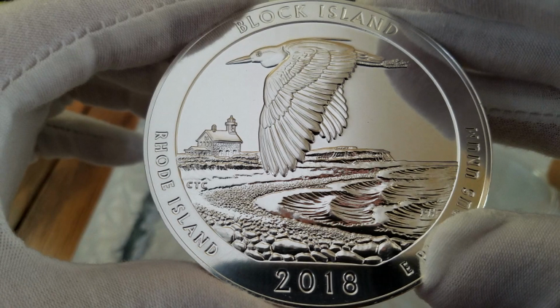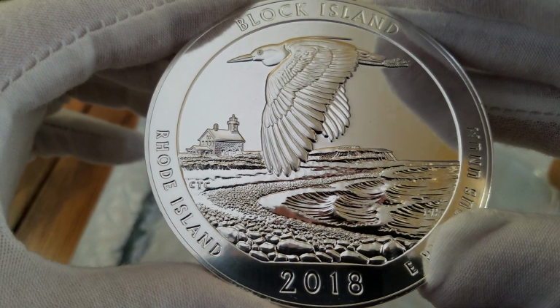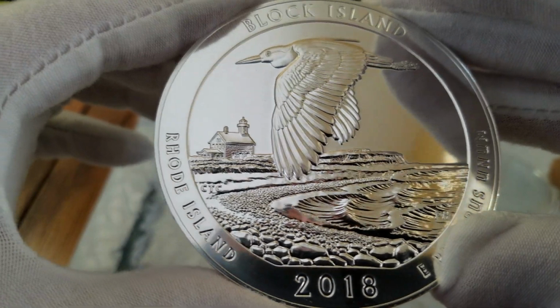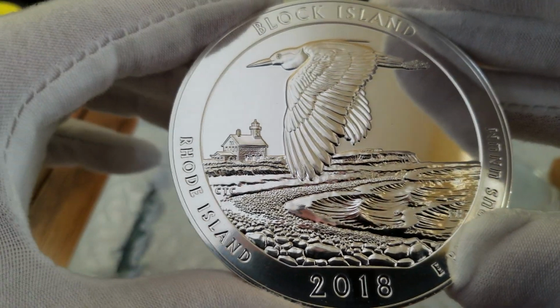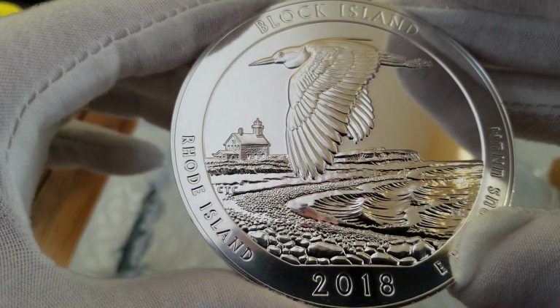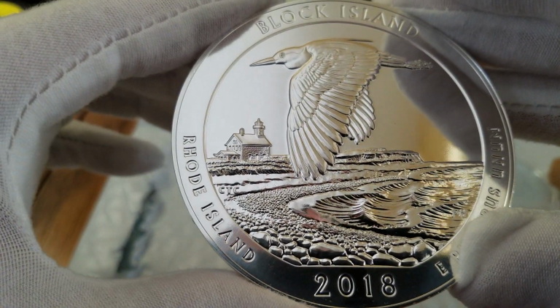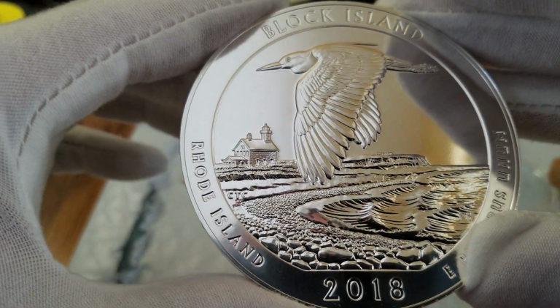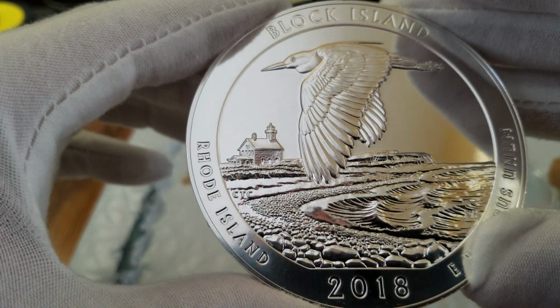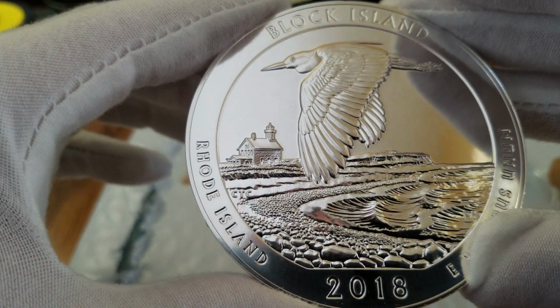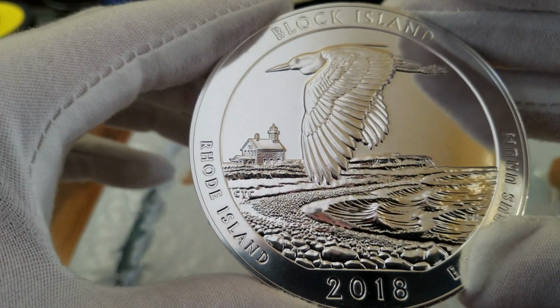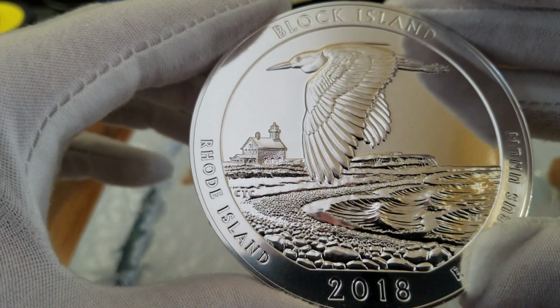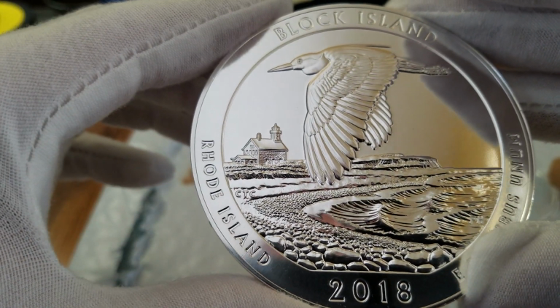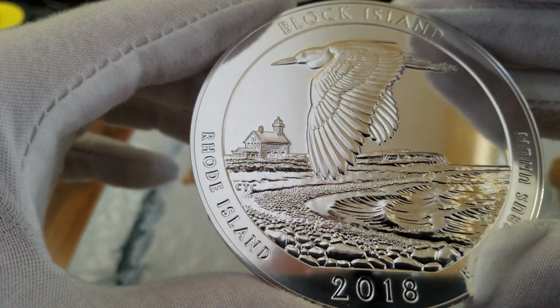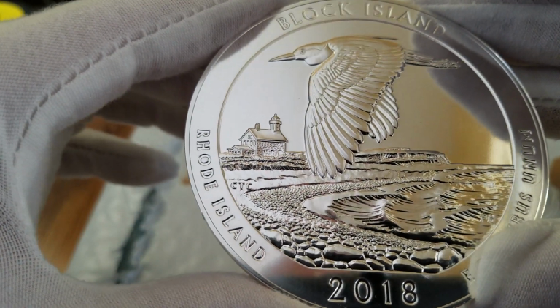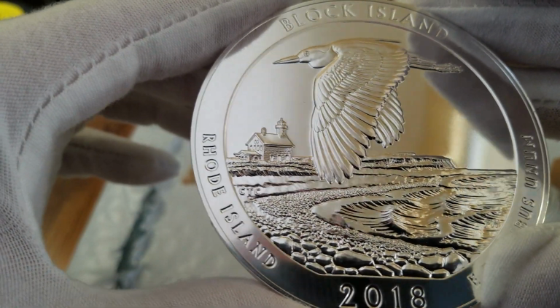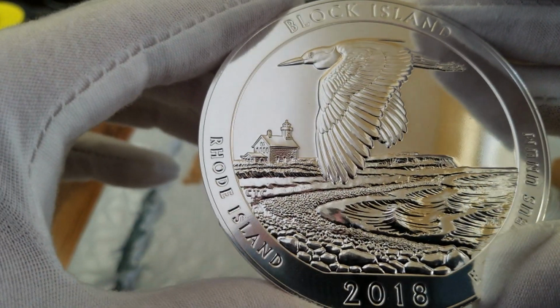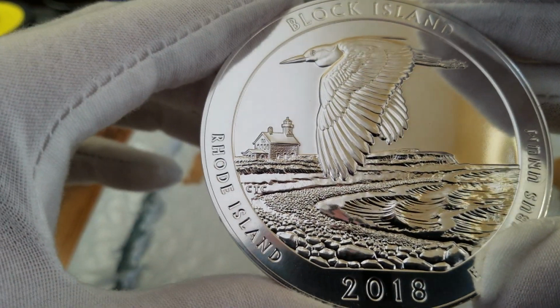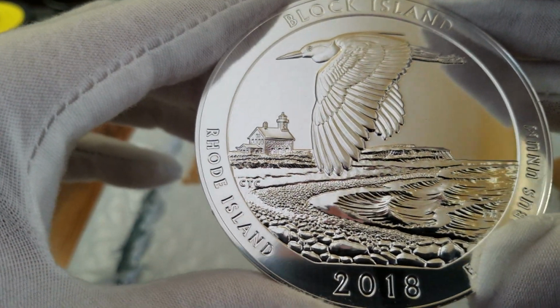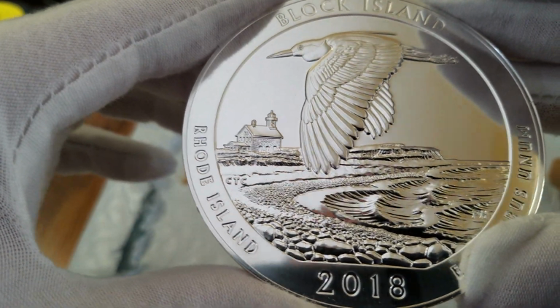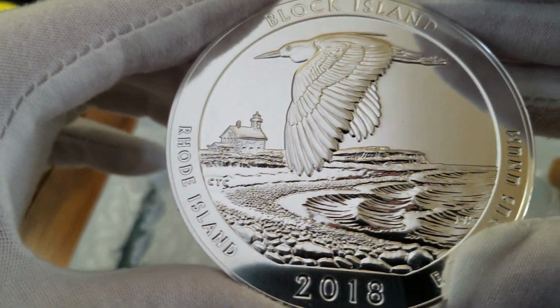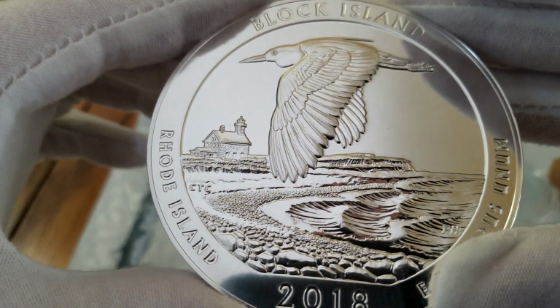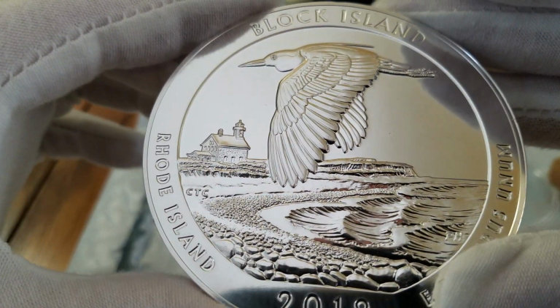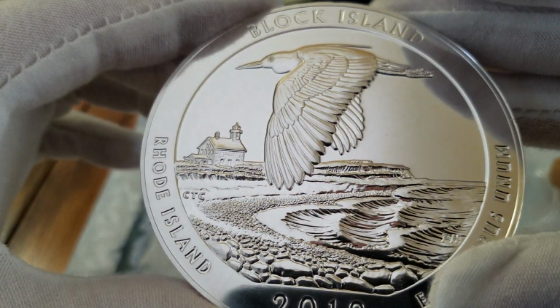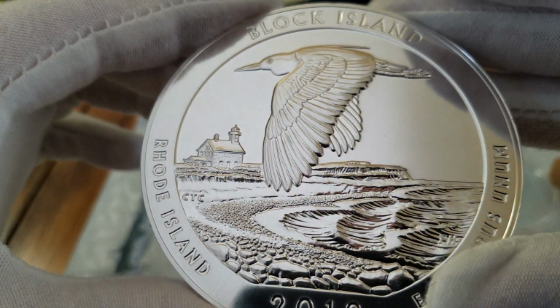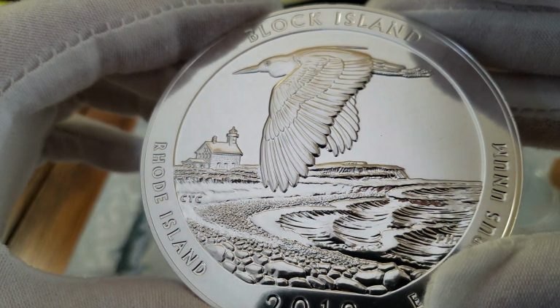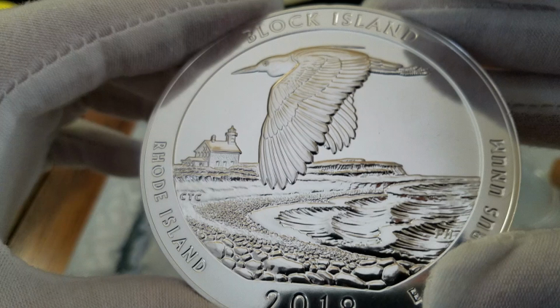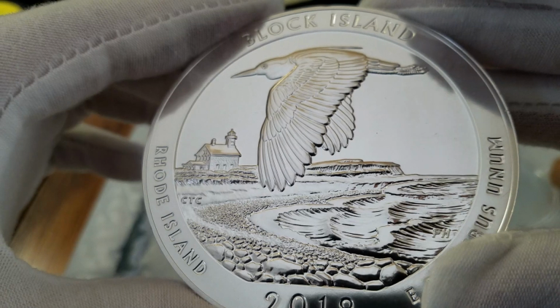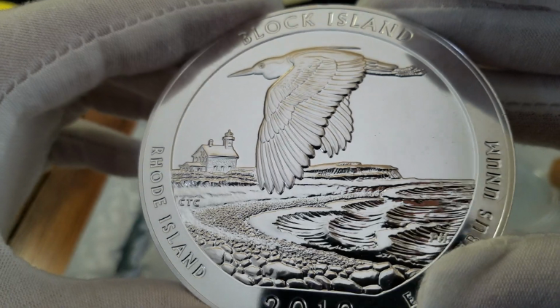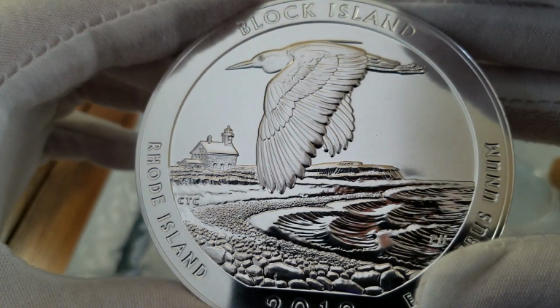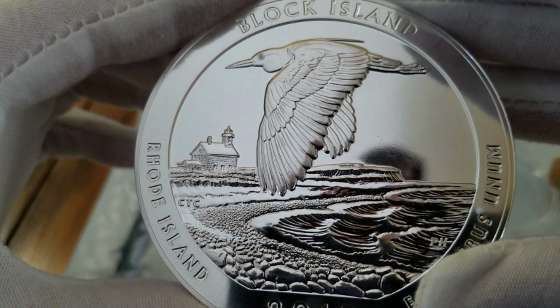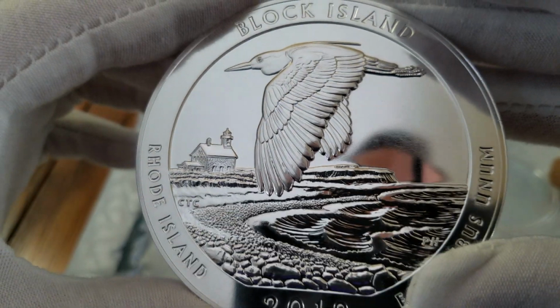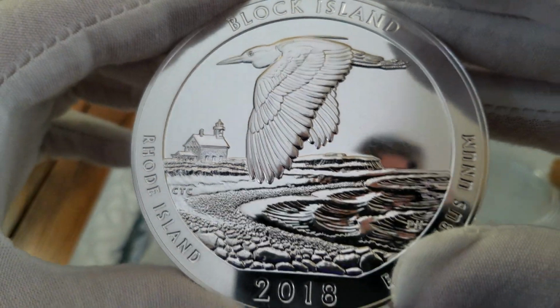I don't have any of the 2019s yet — actually, I don't think the 2019s have come out yet. But this one's awesome.